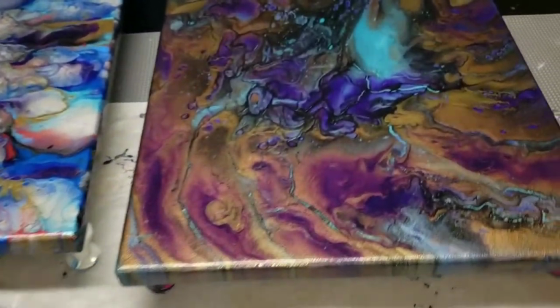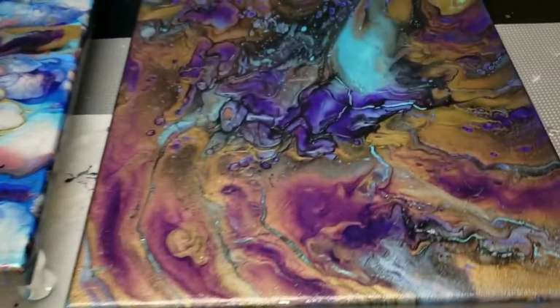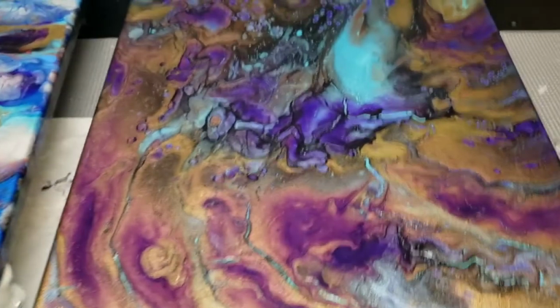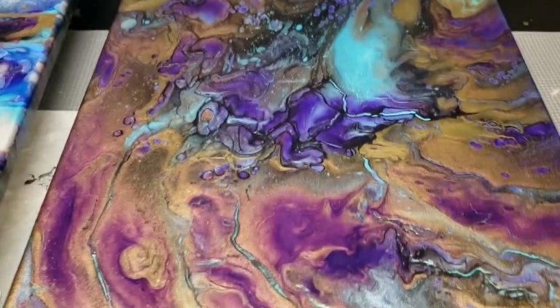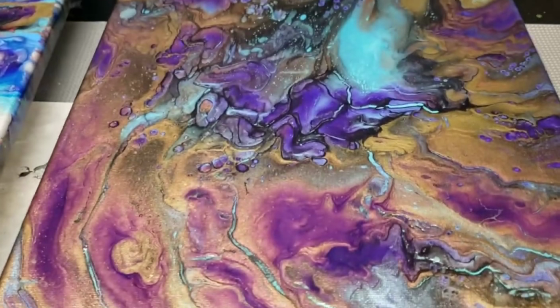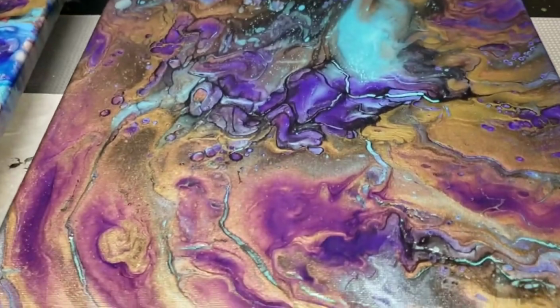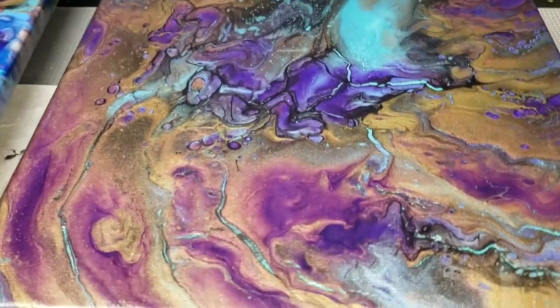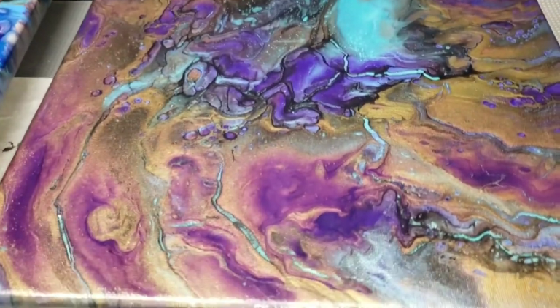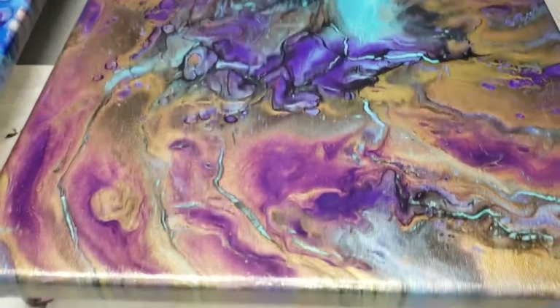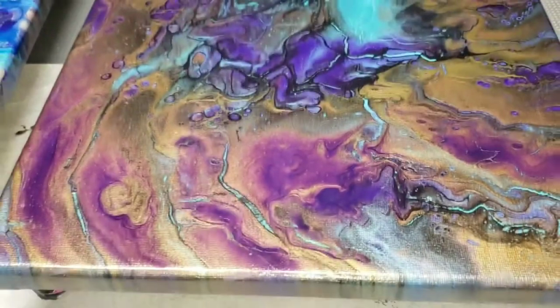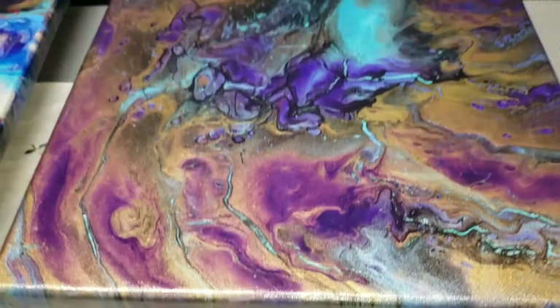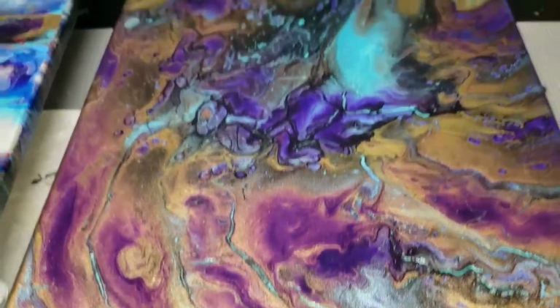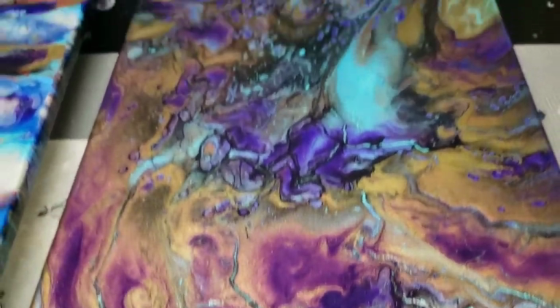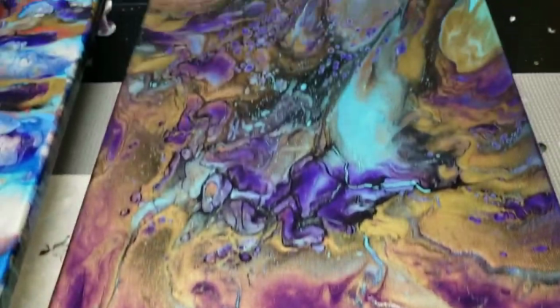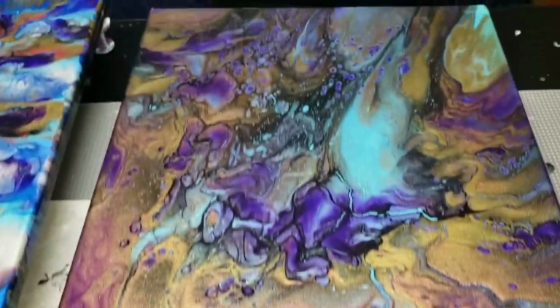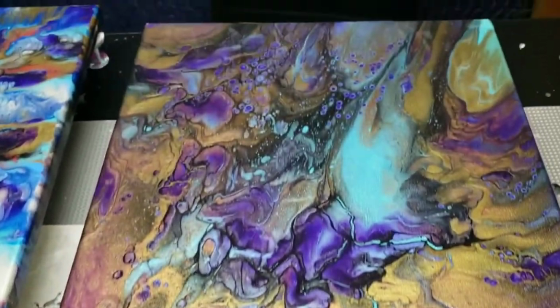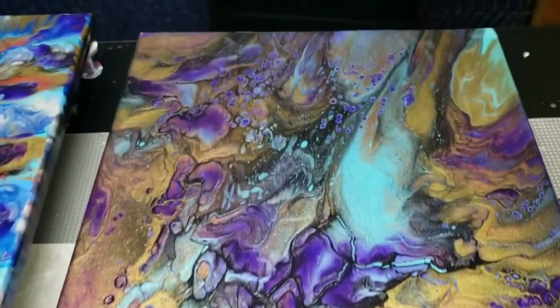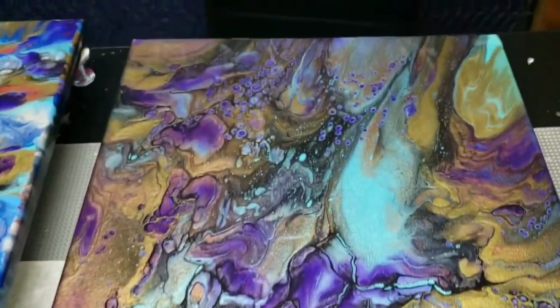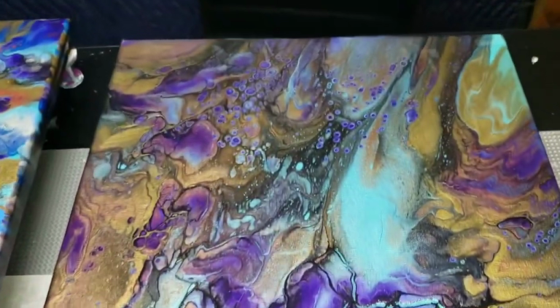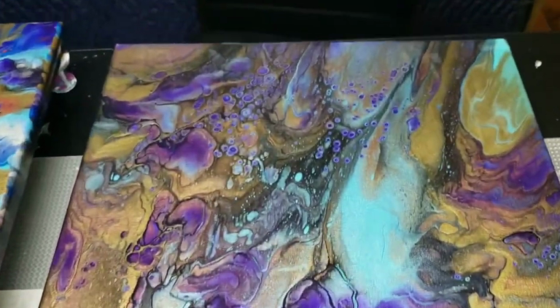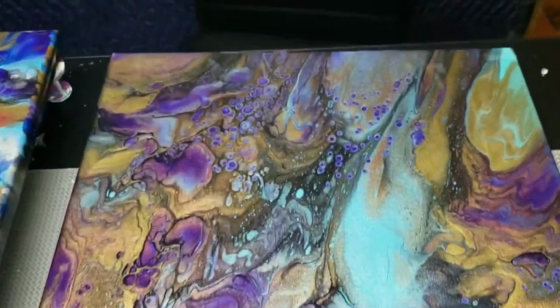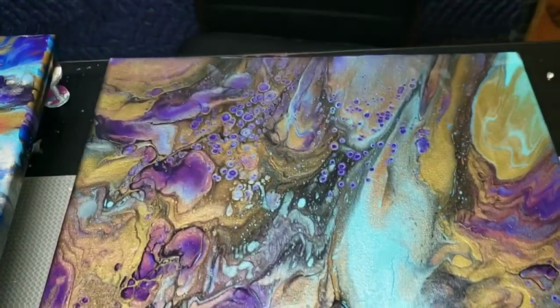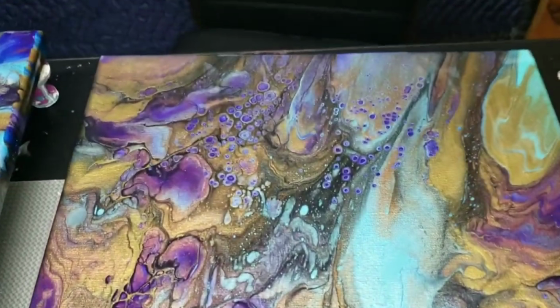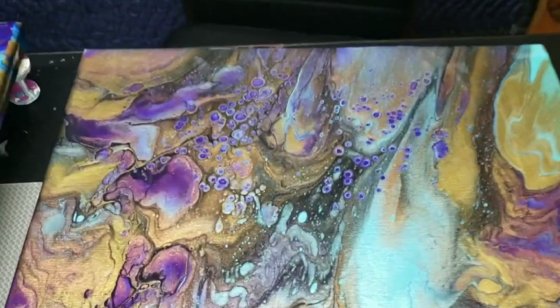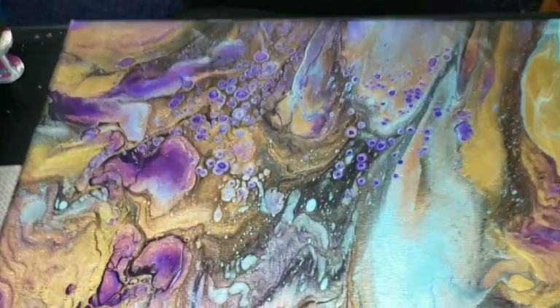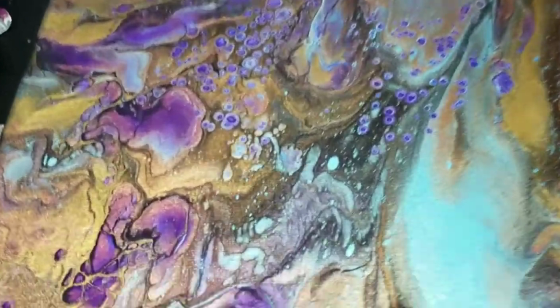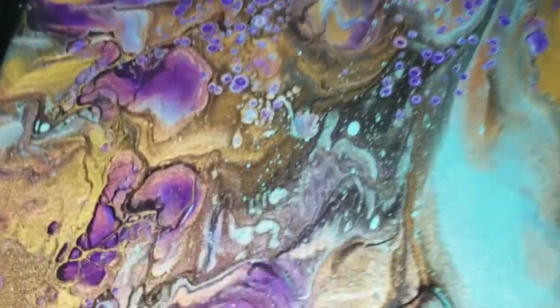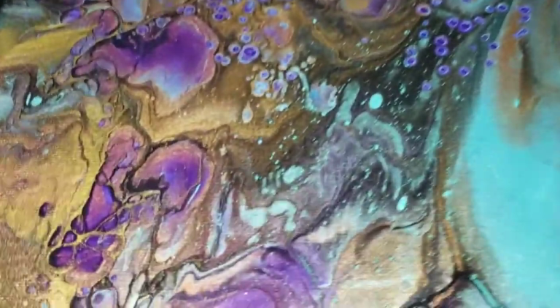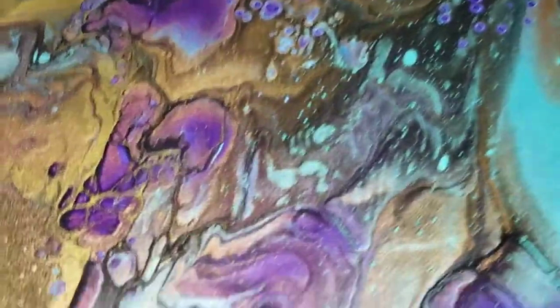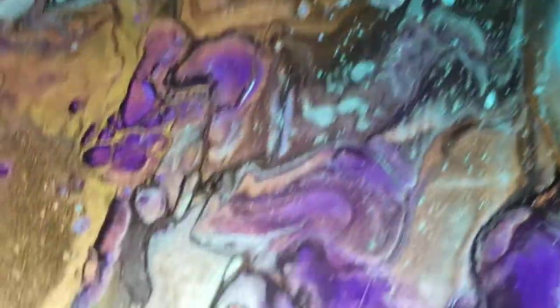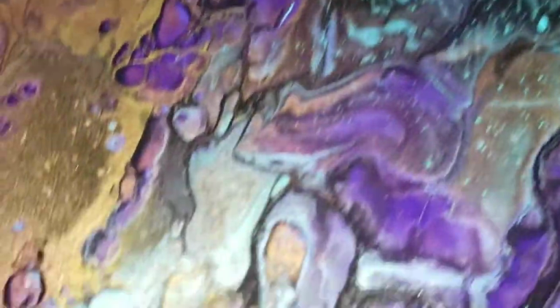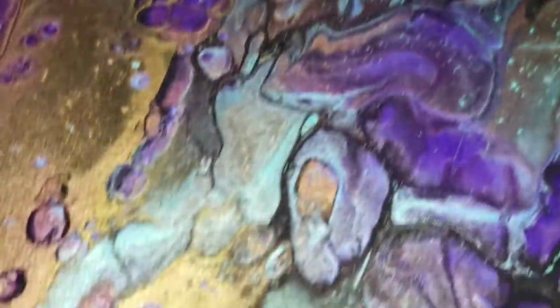Here are the canvases — nicely sealed up!